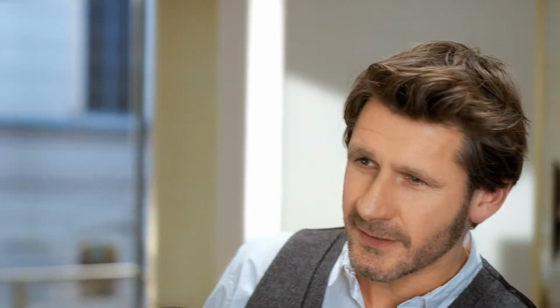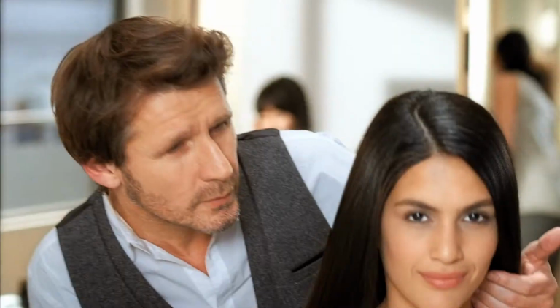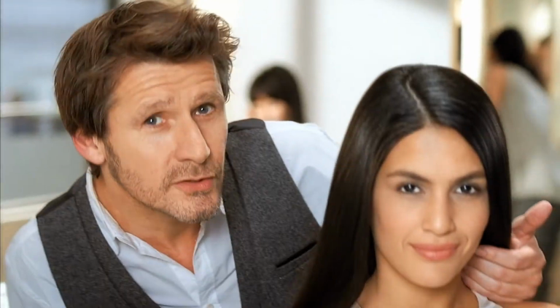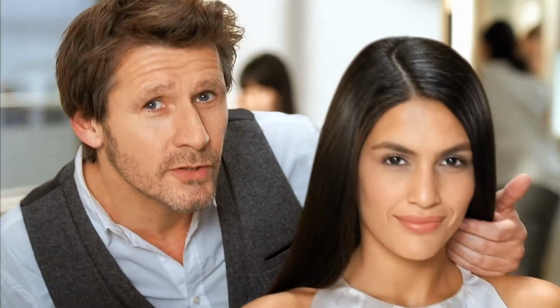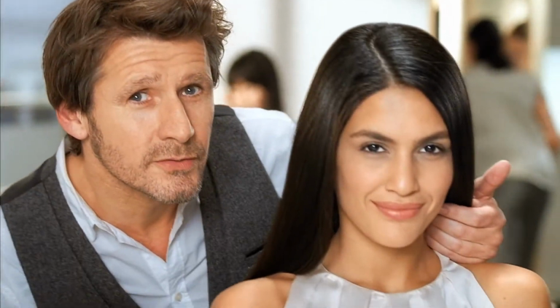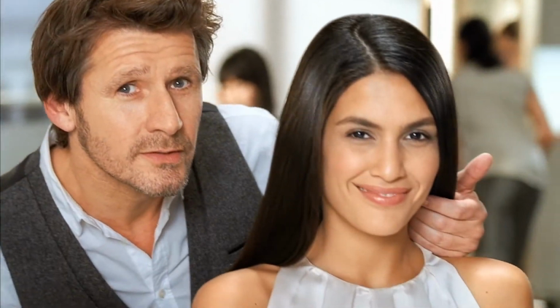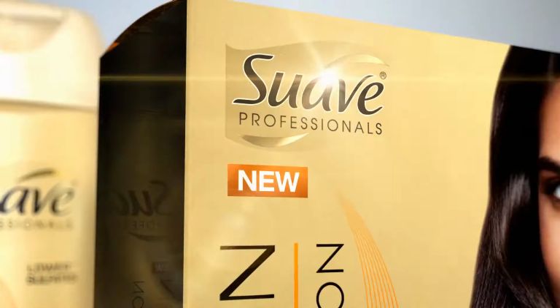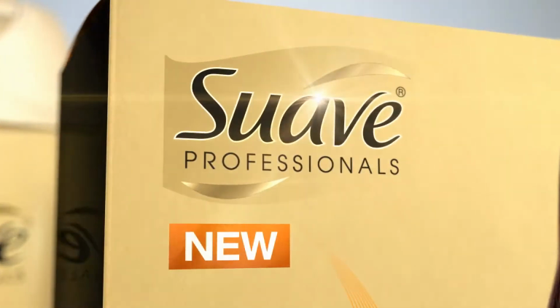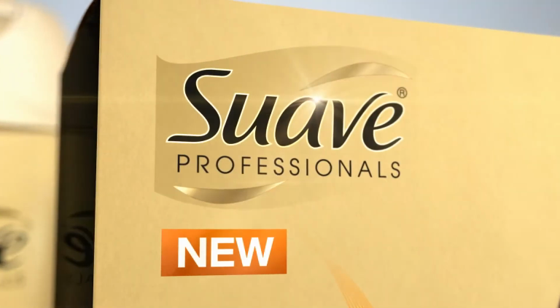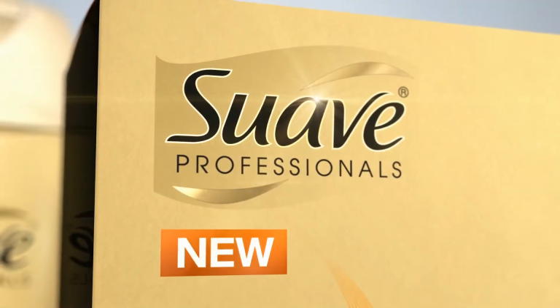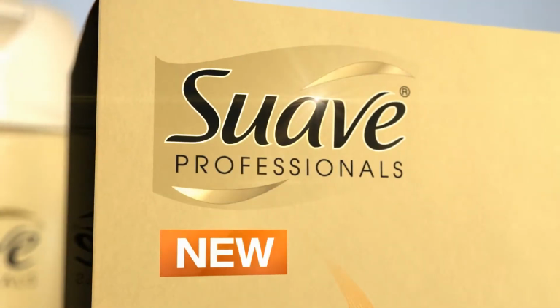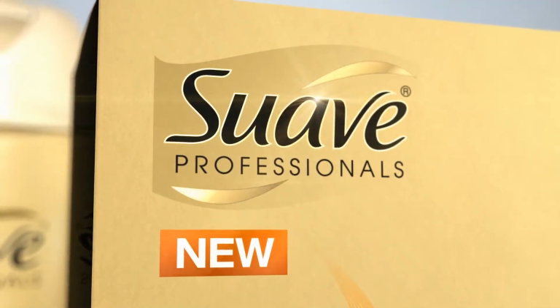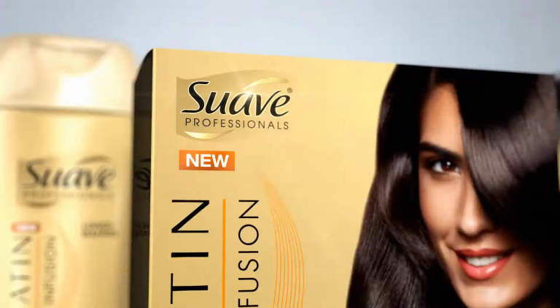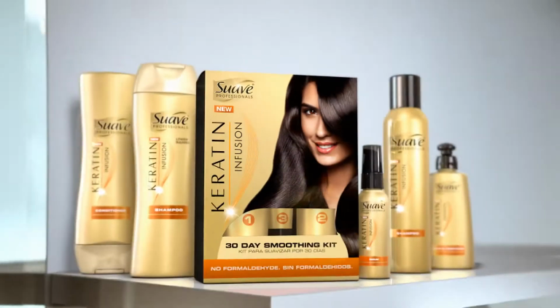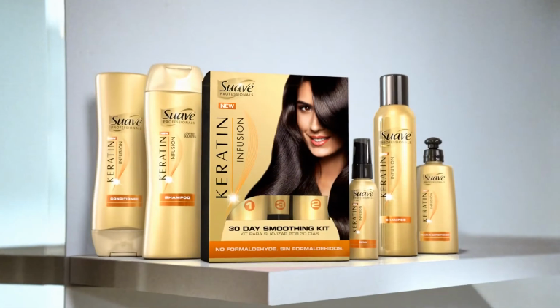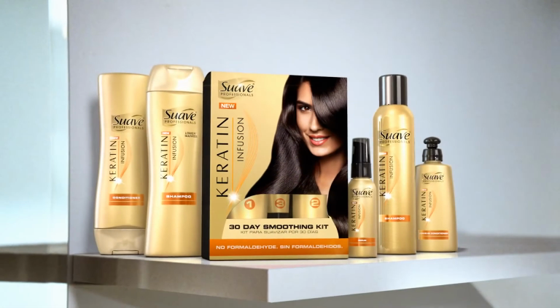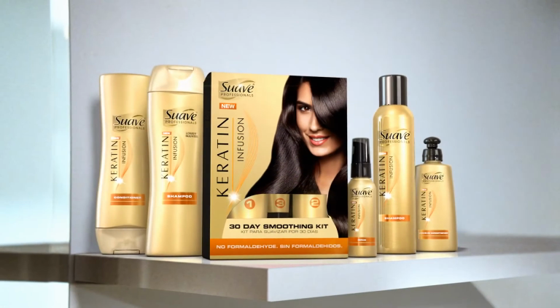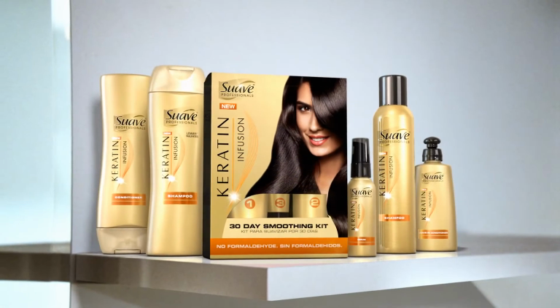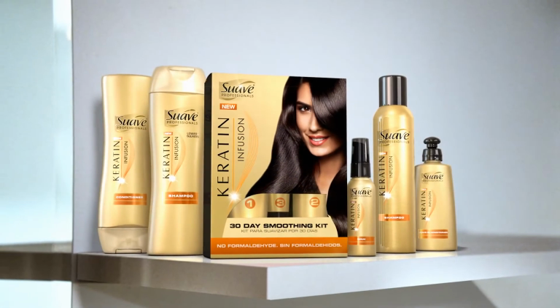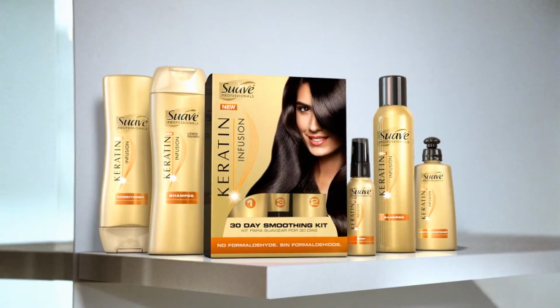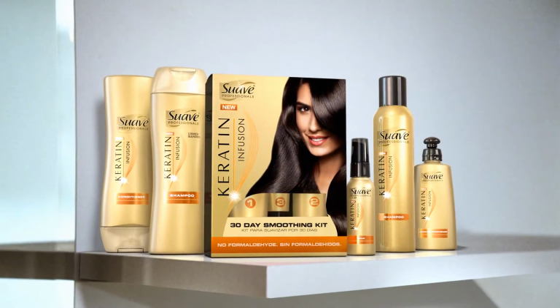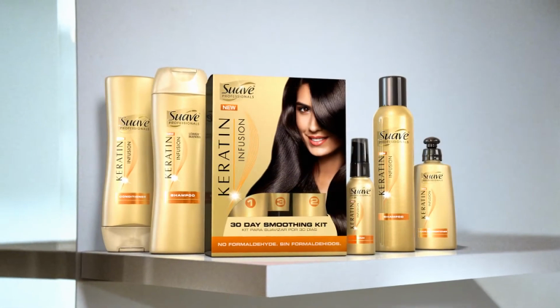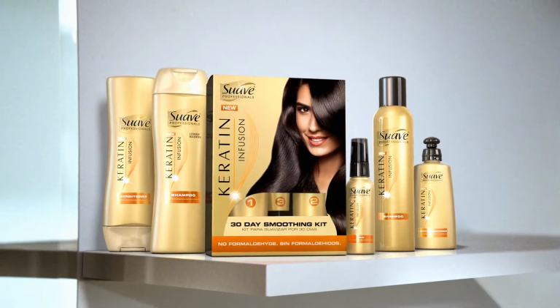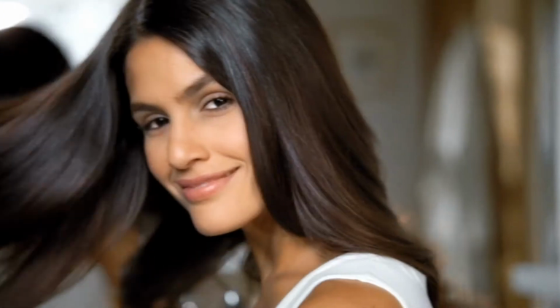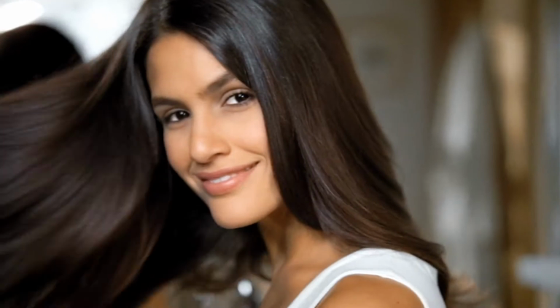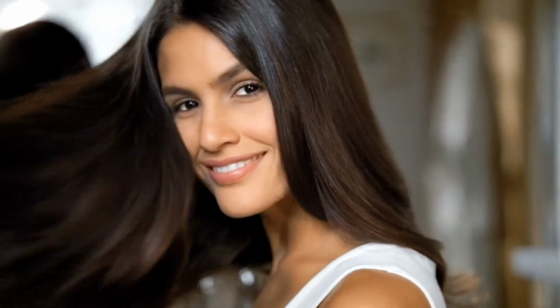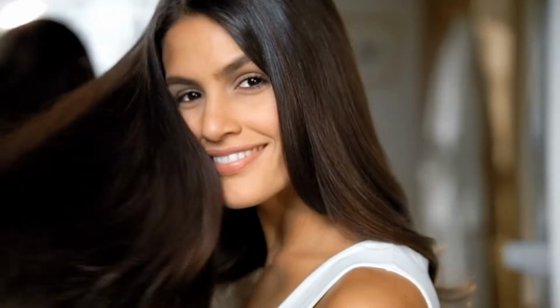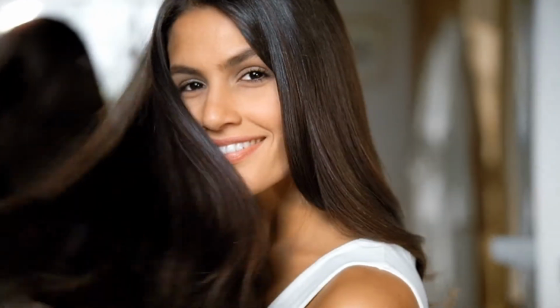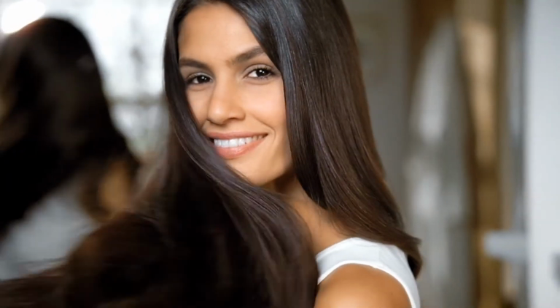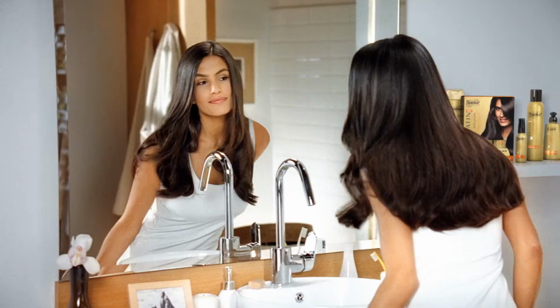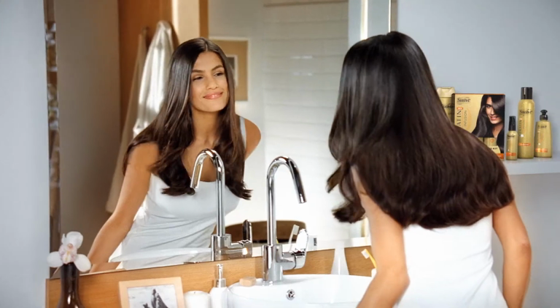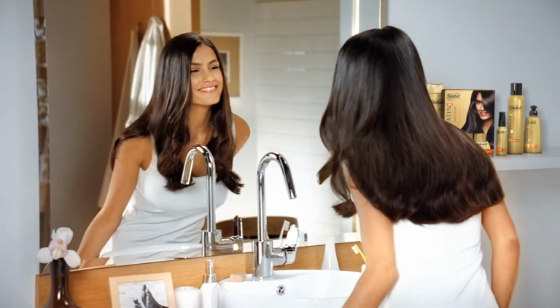What did you use? New Suave Professionals Keratin Infusion. It gives you salon smooth style at home.